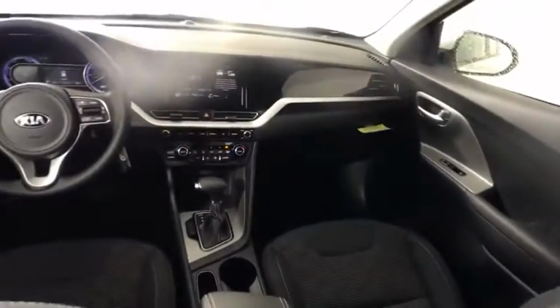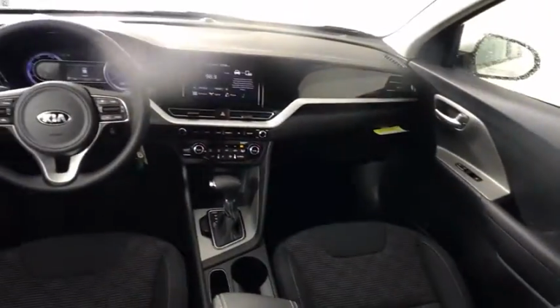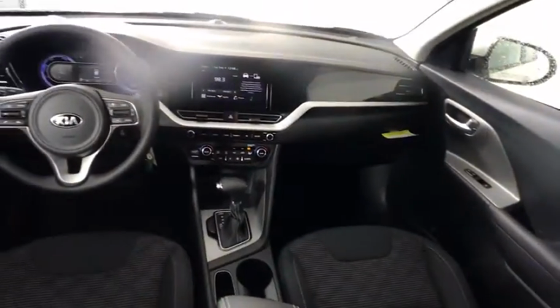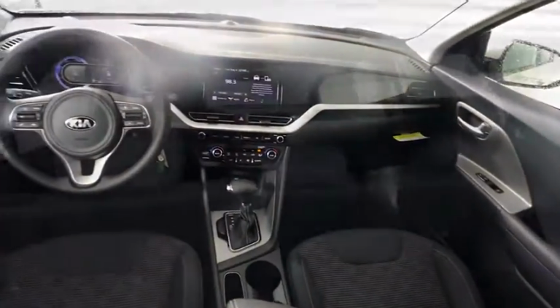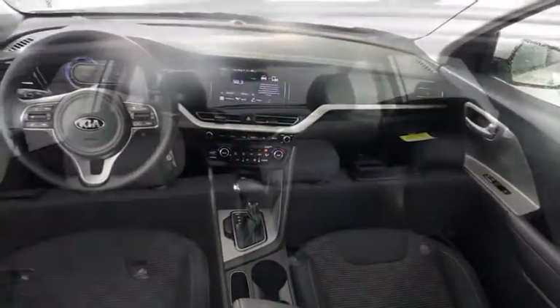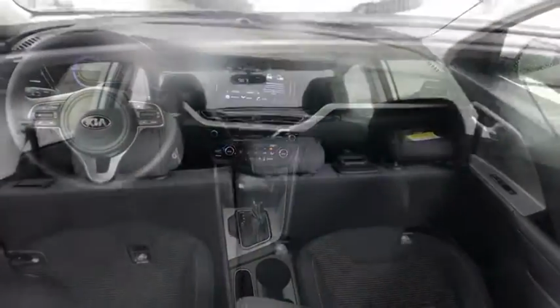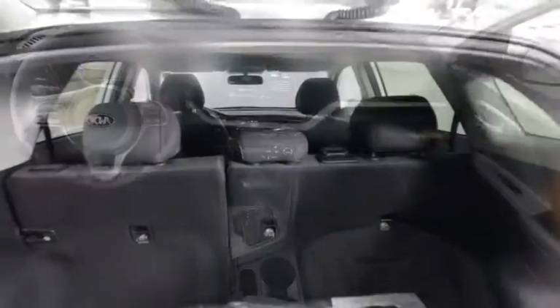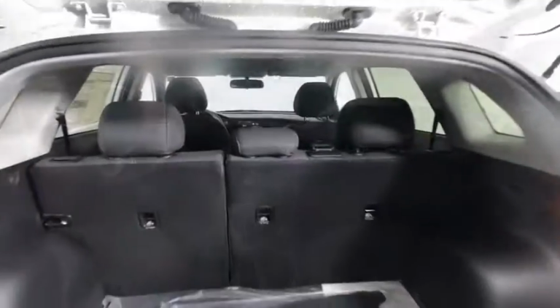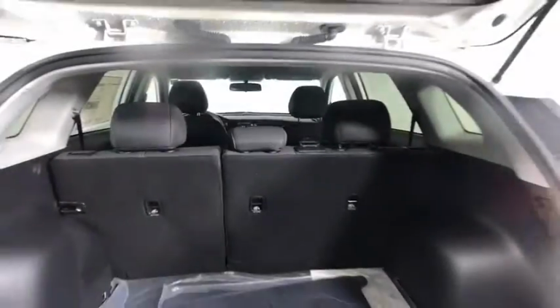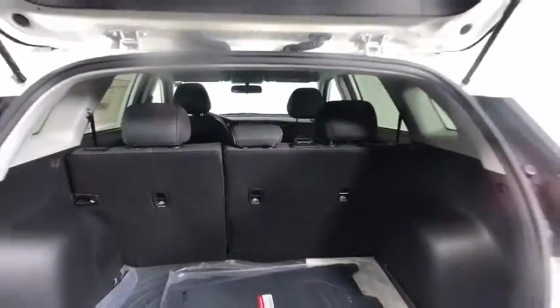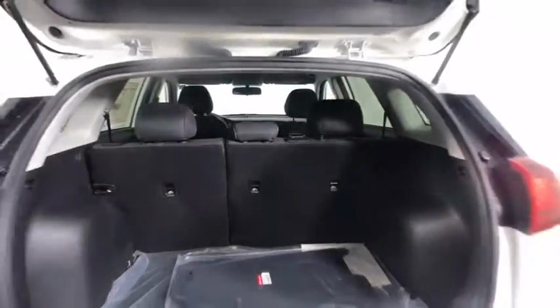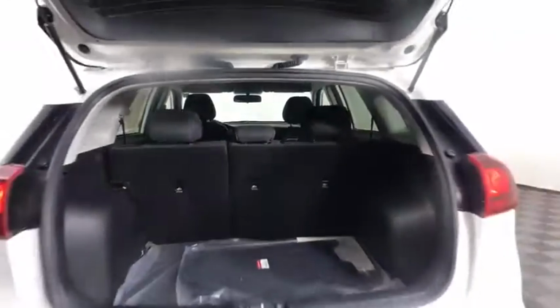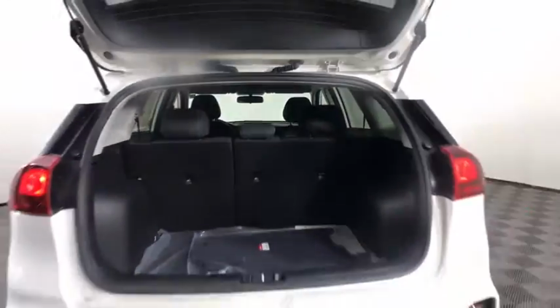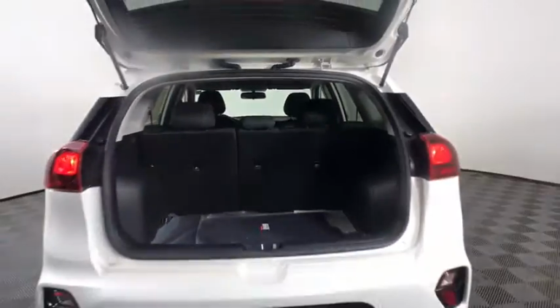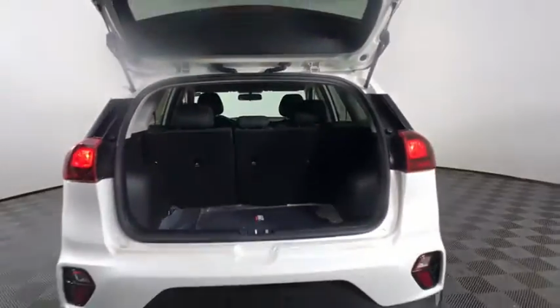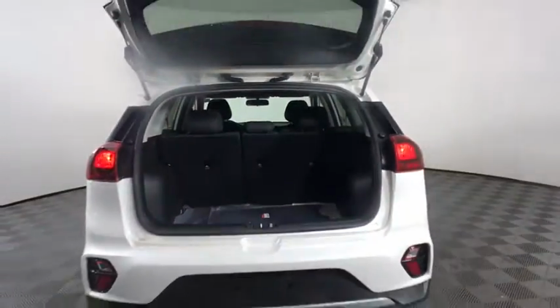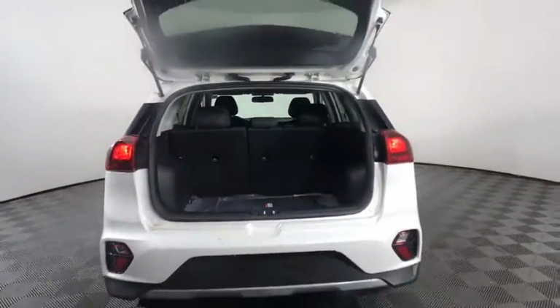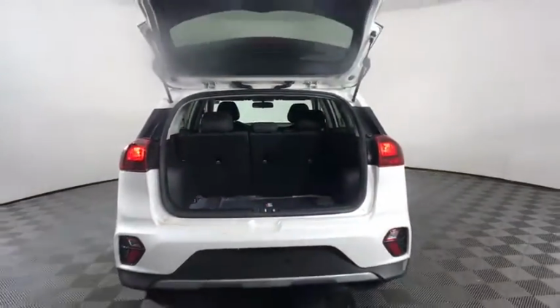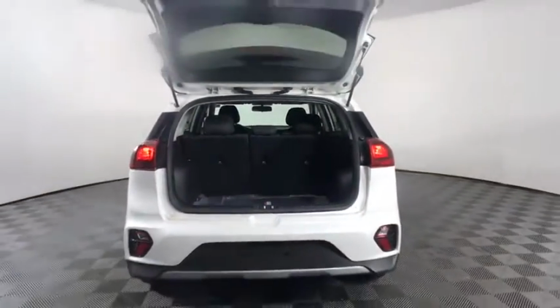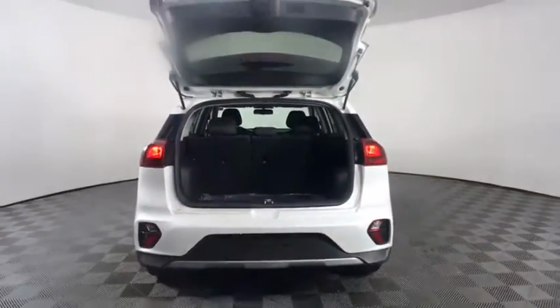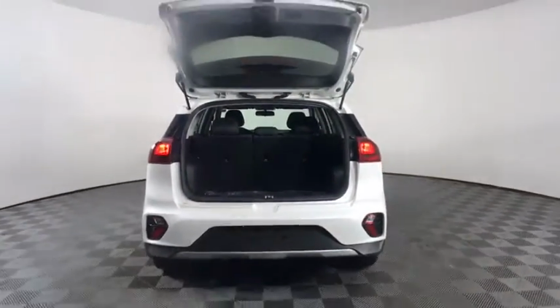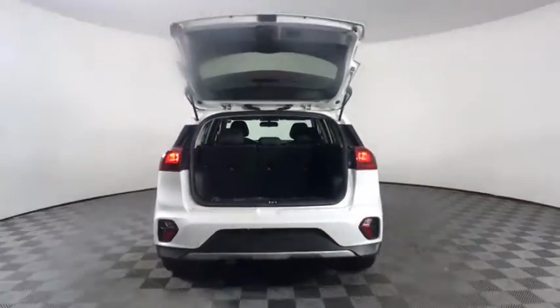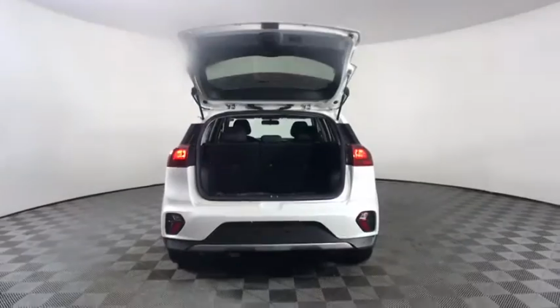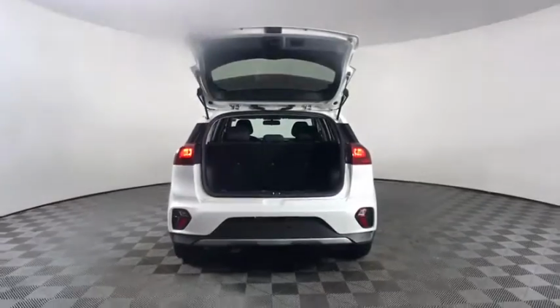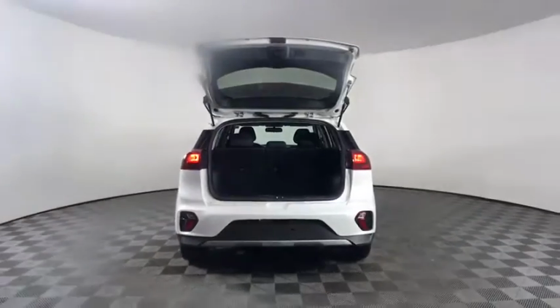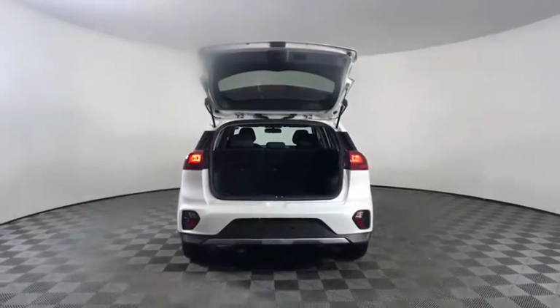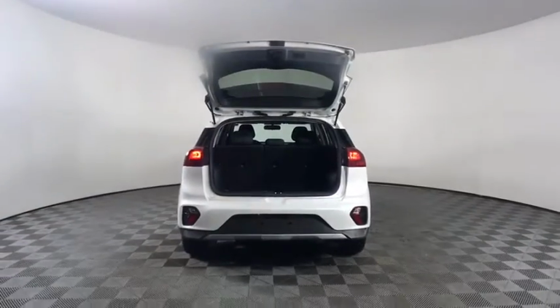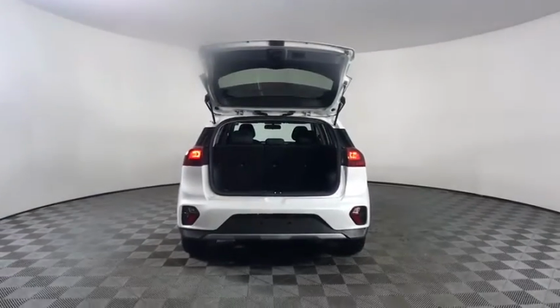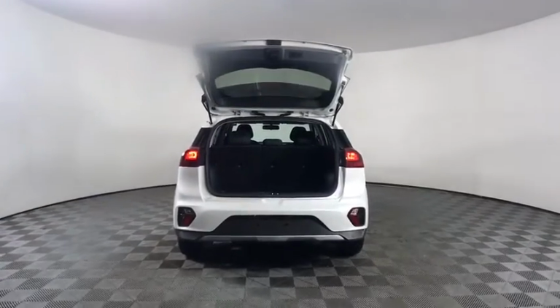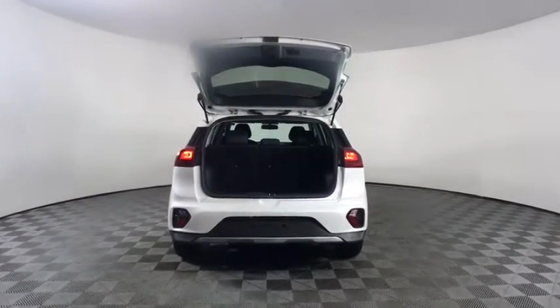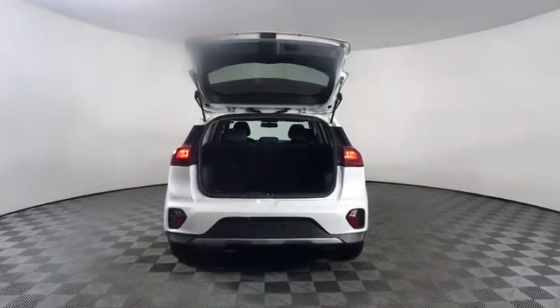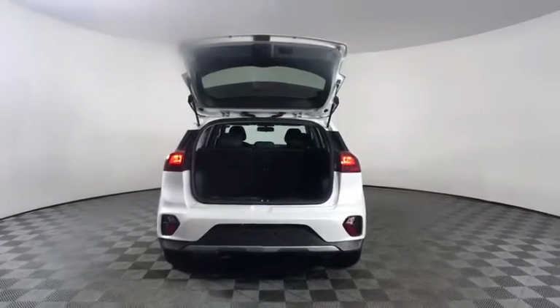AM FM stereo radio, child safety locks, power door locks. Come see the car for yourself.